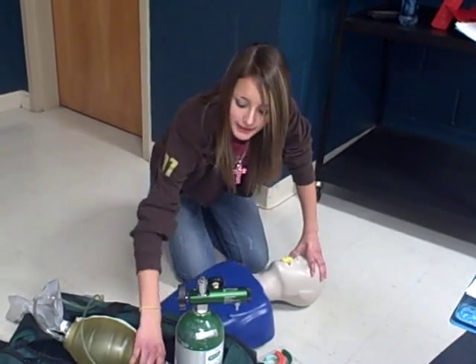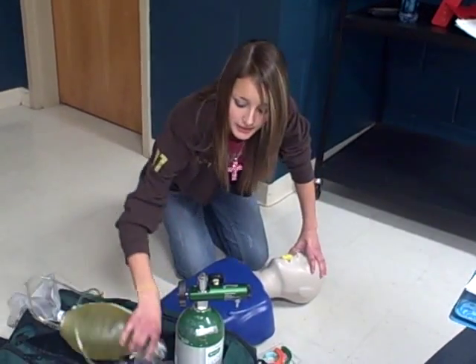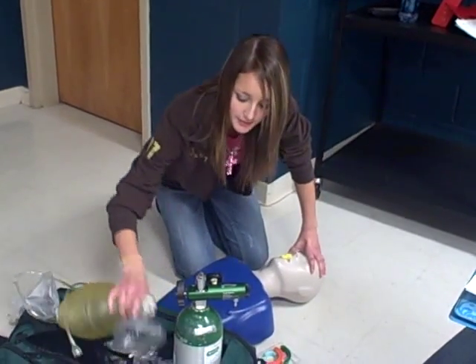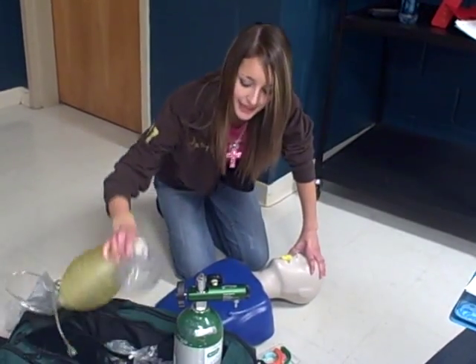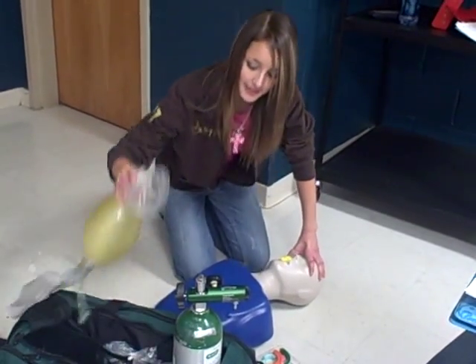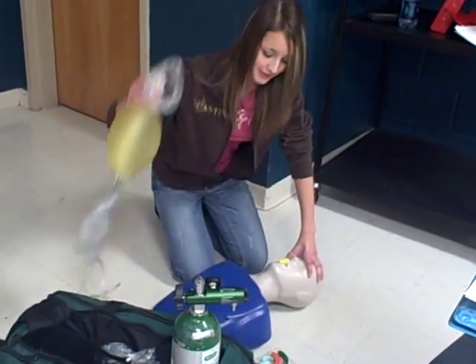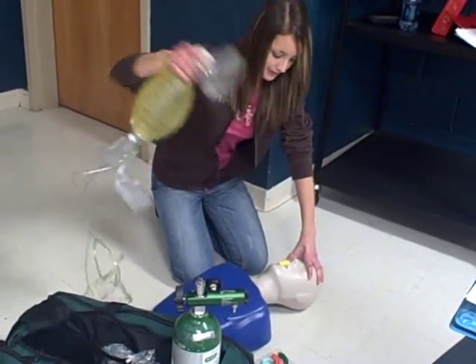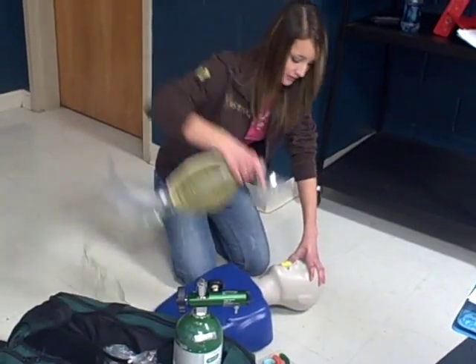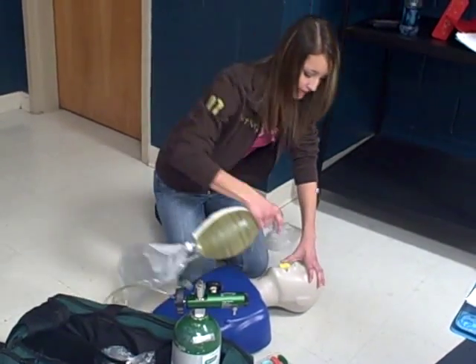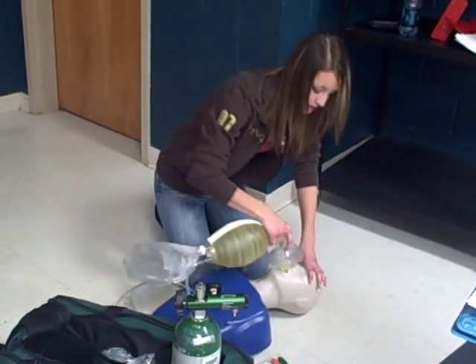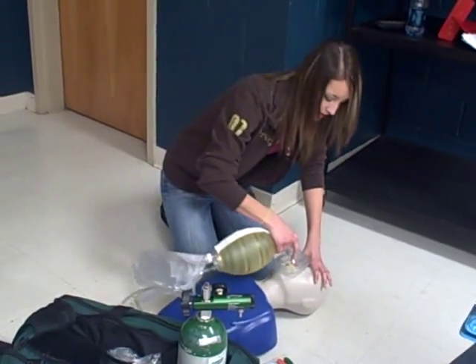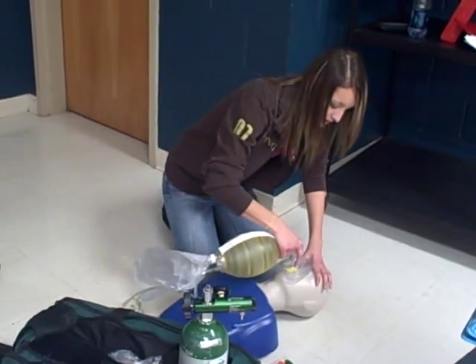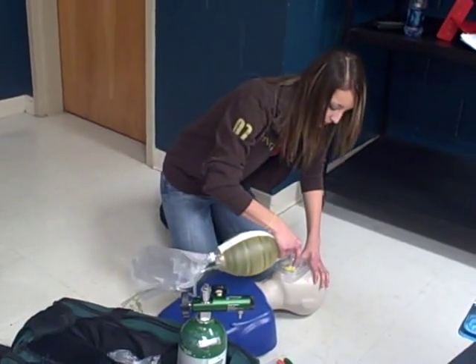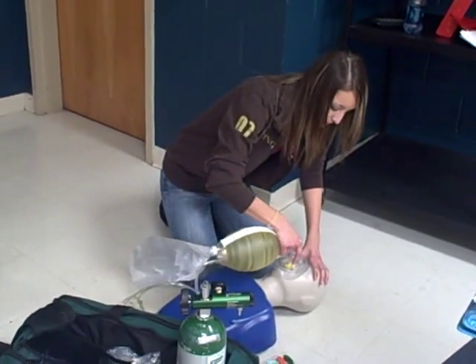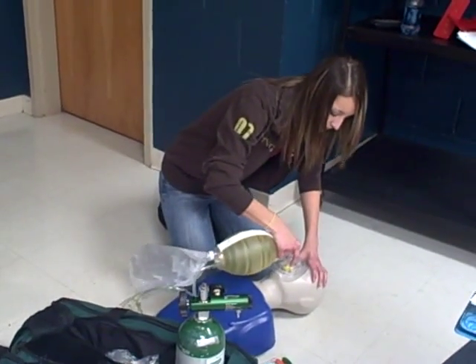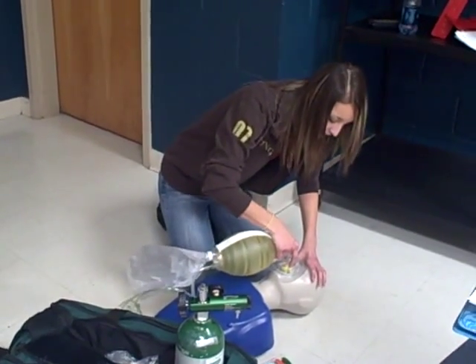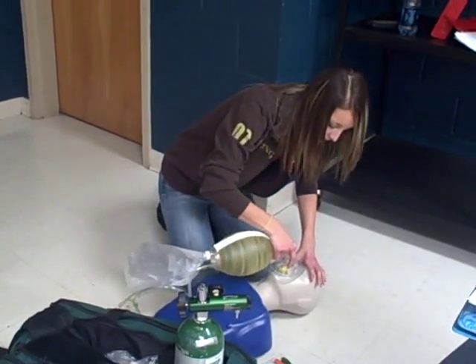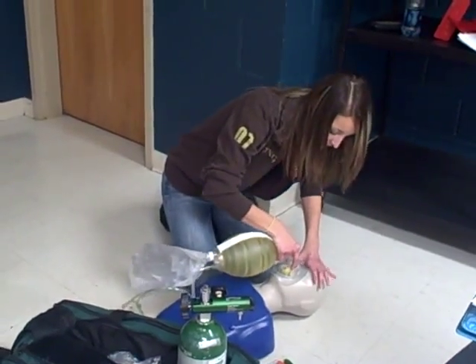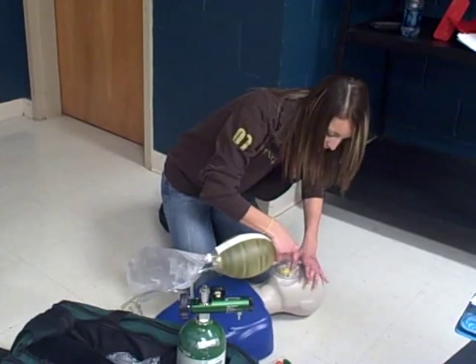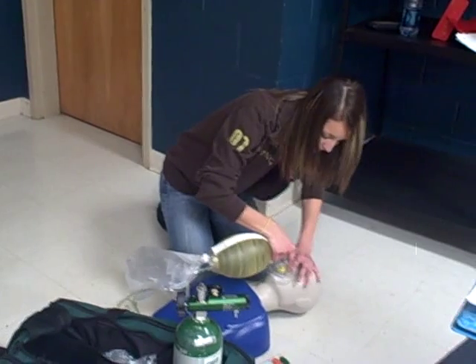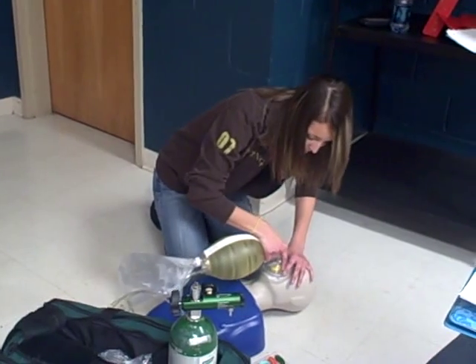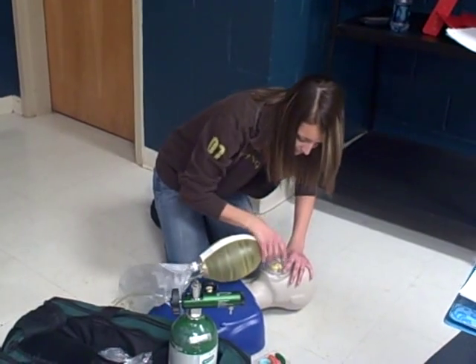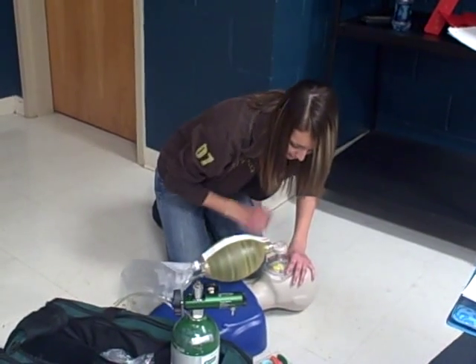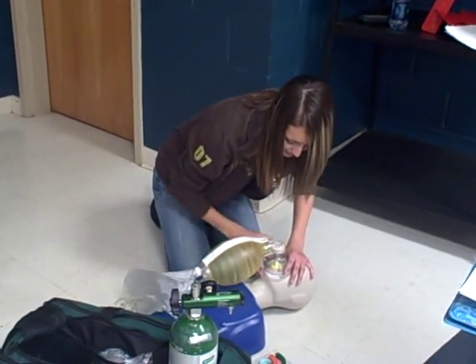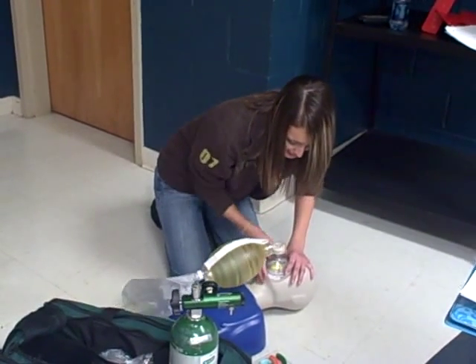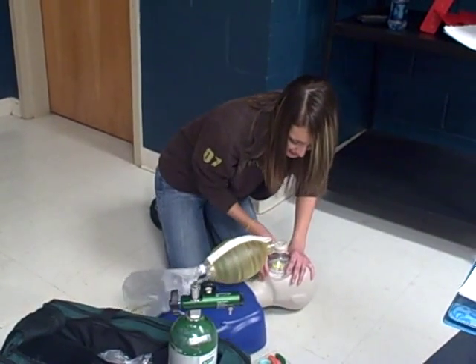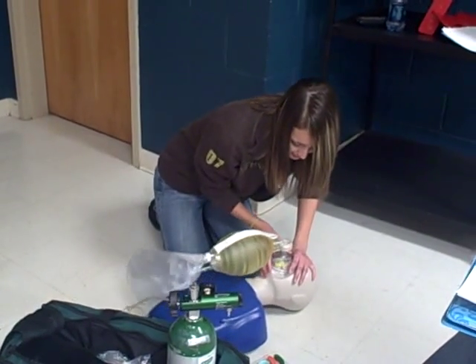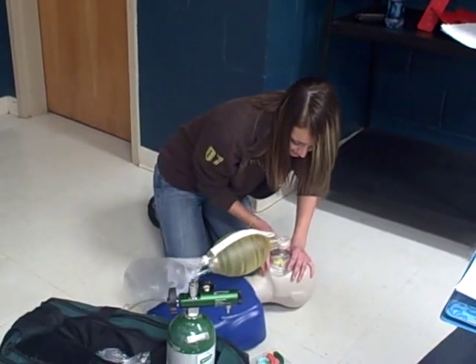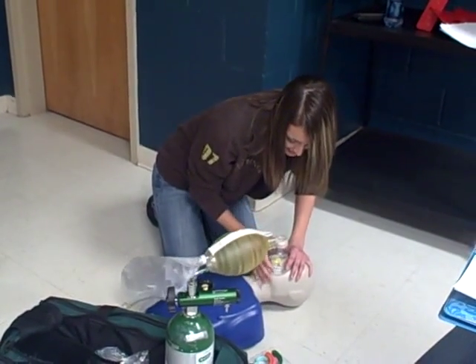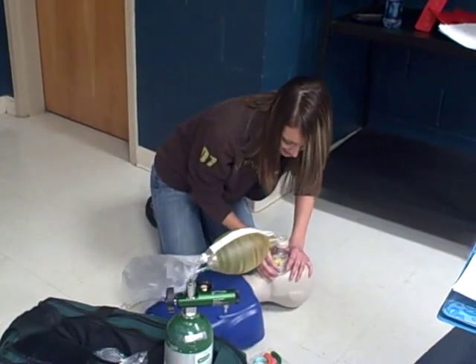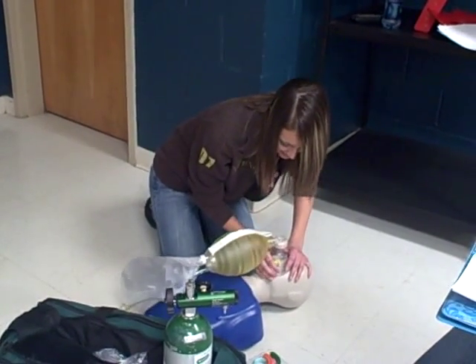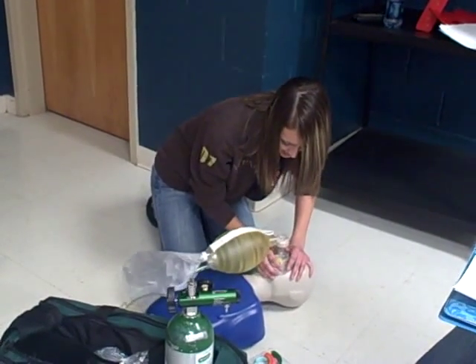Here's the bag mask. Make sure it has a proper fit — it does. Proper seal, face to mask seal.